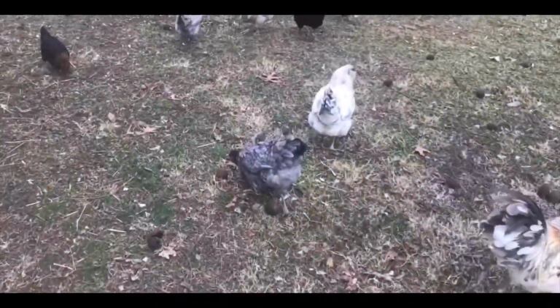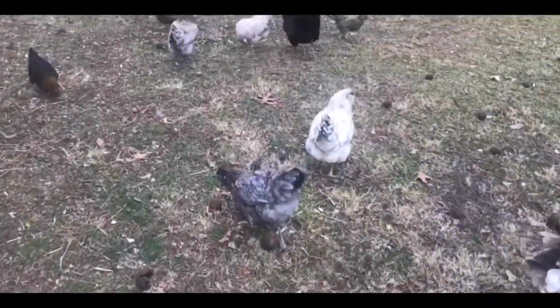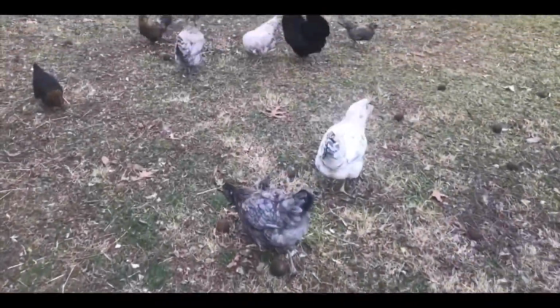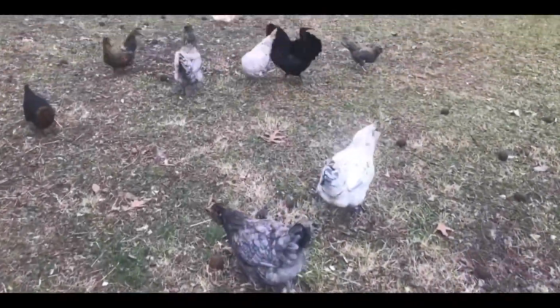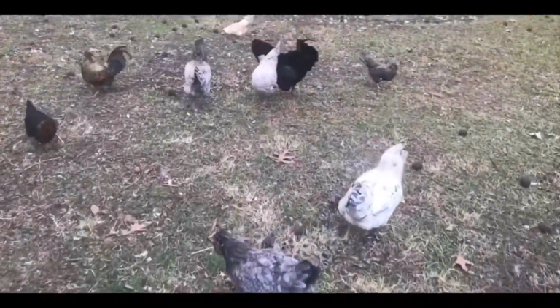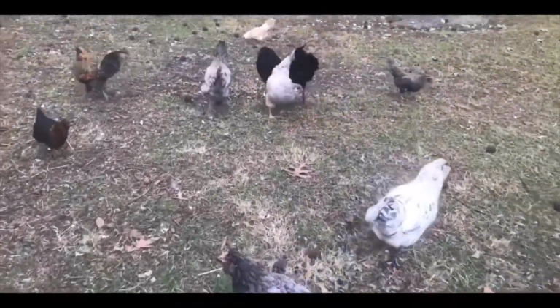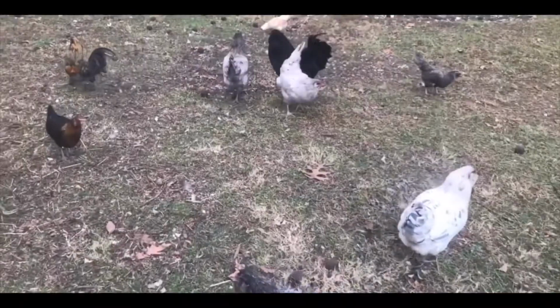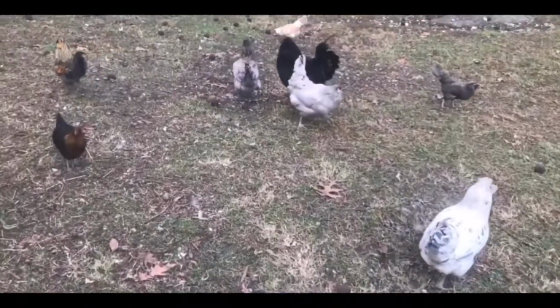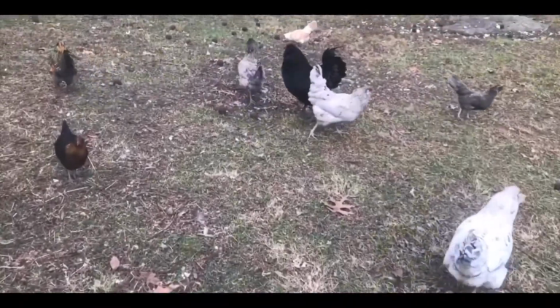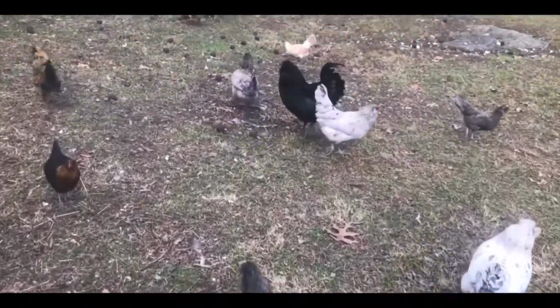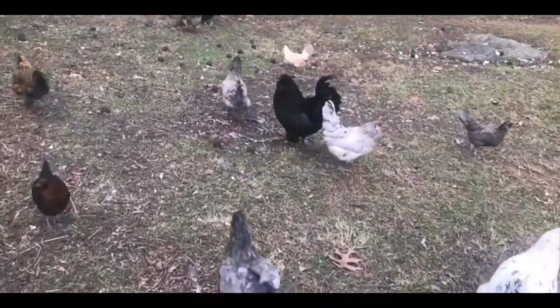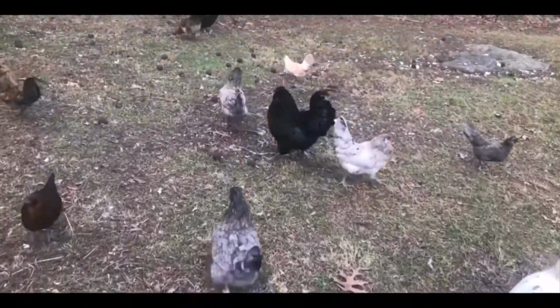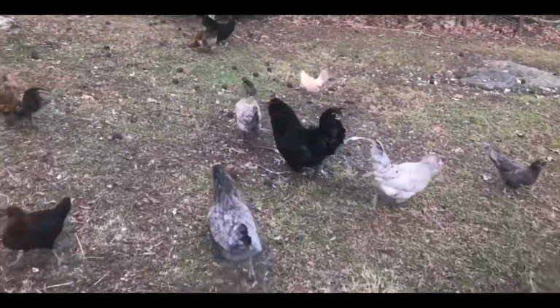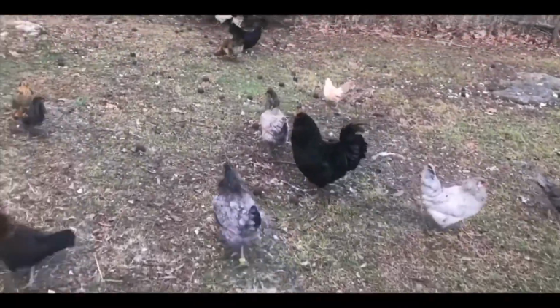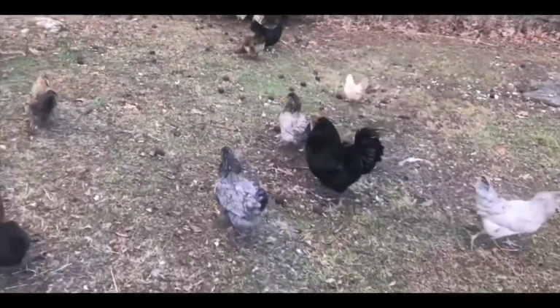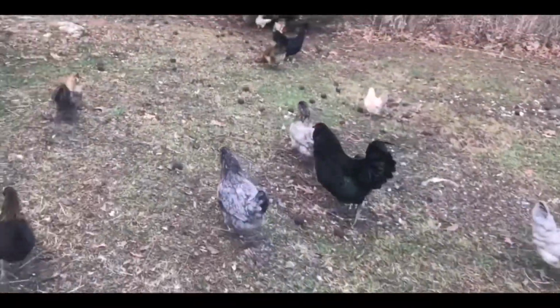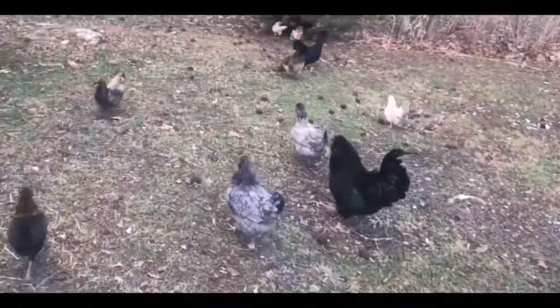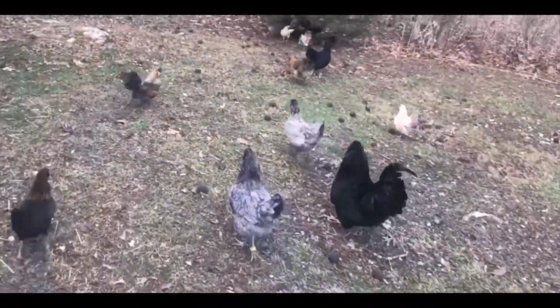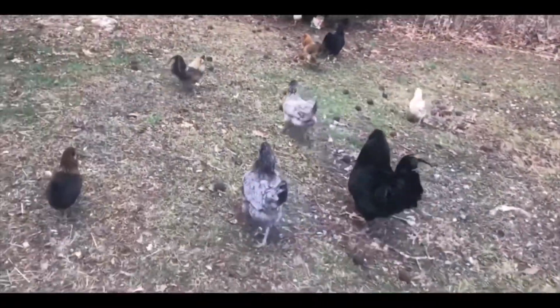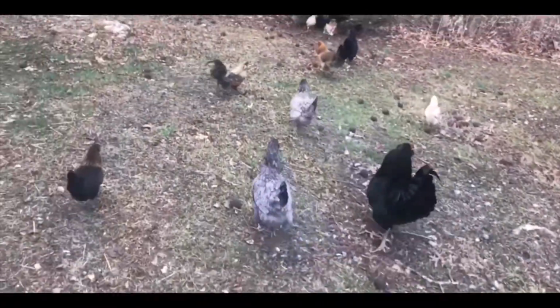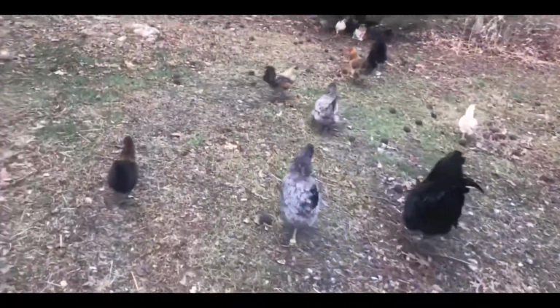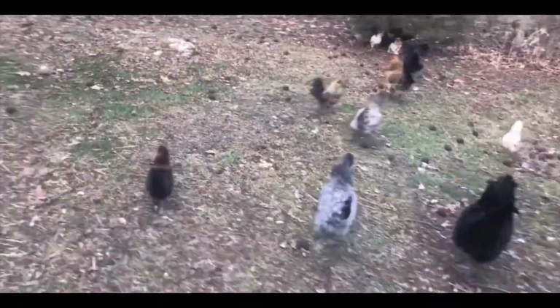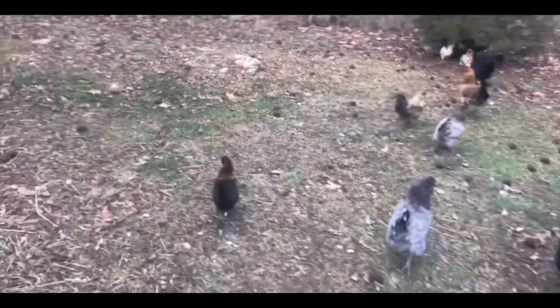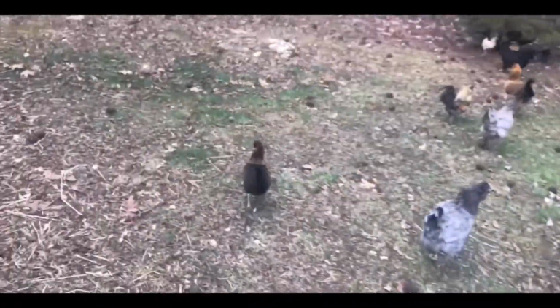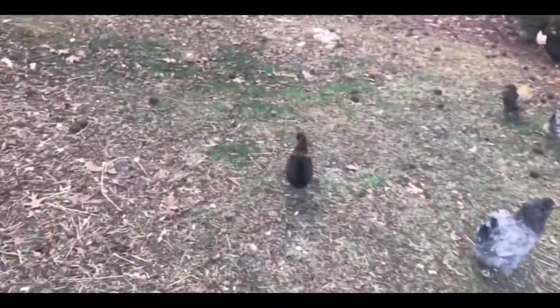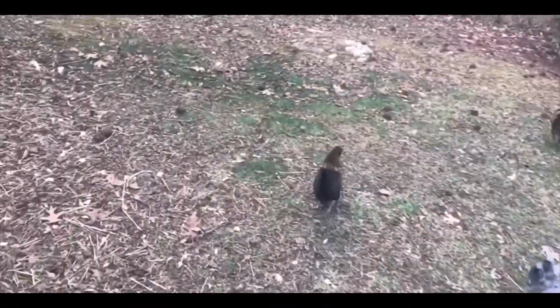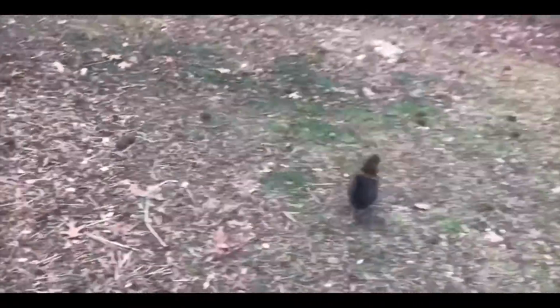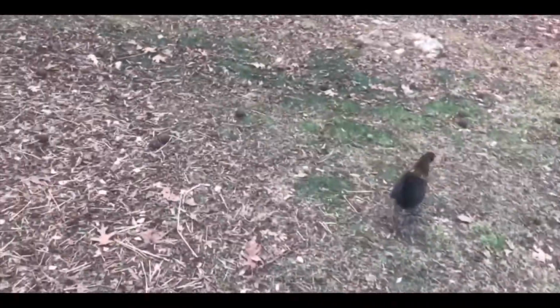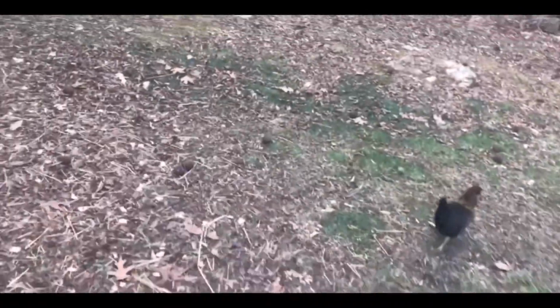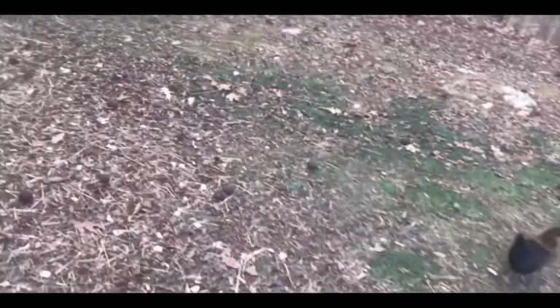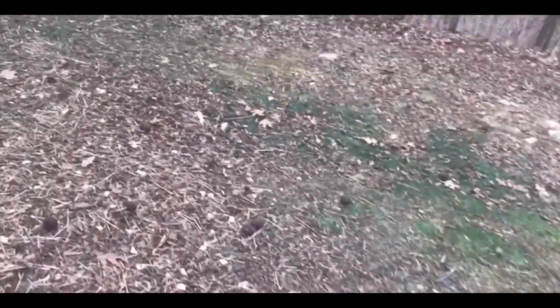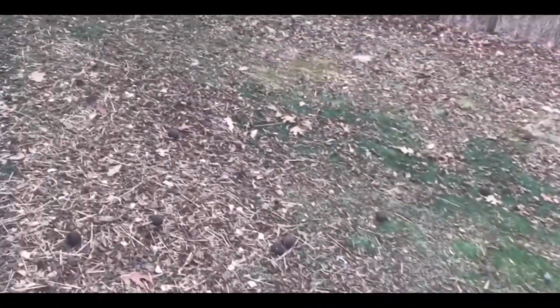Well, I got the eggs put in the house. Let's go back out to the chicken run and see if we can find some bad news.